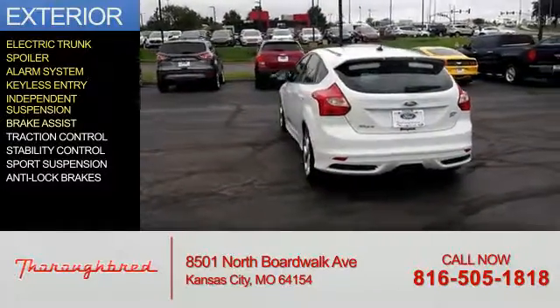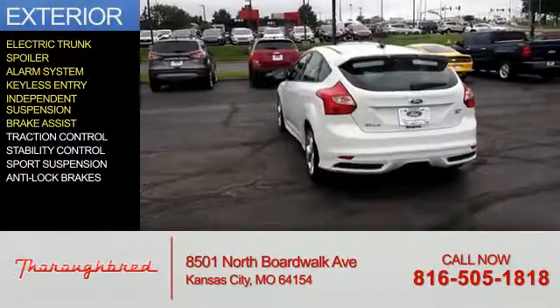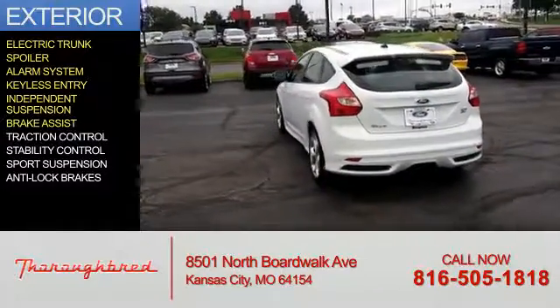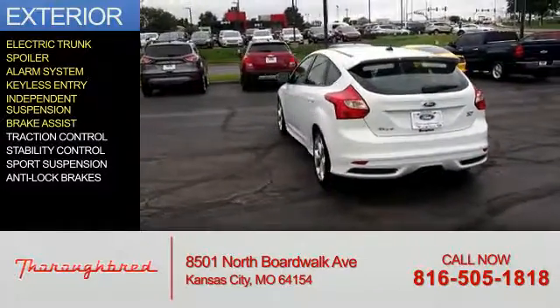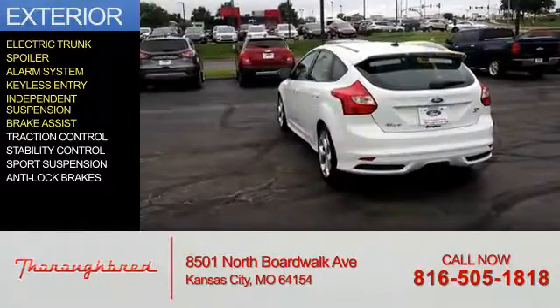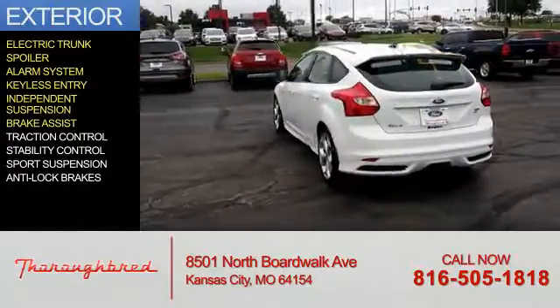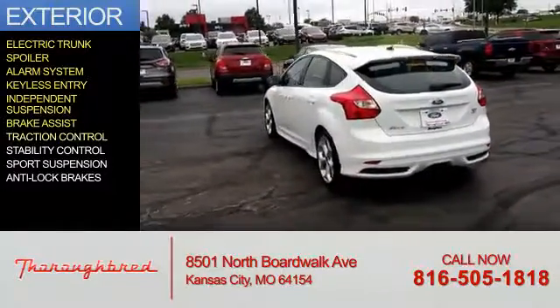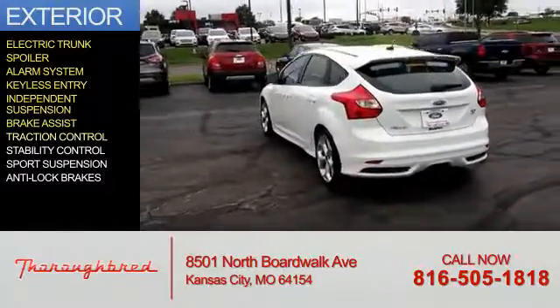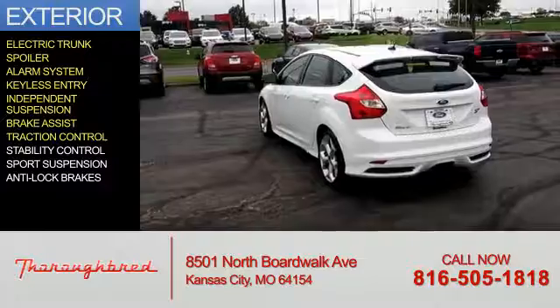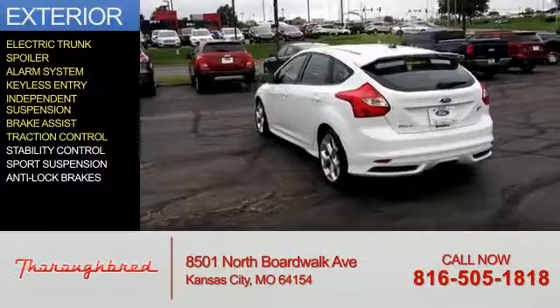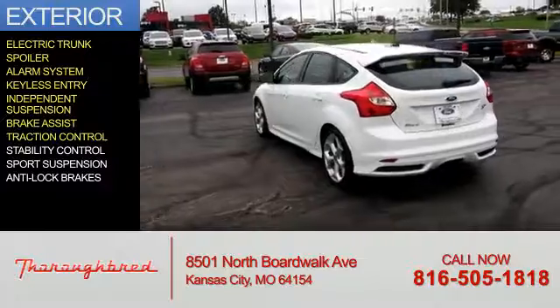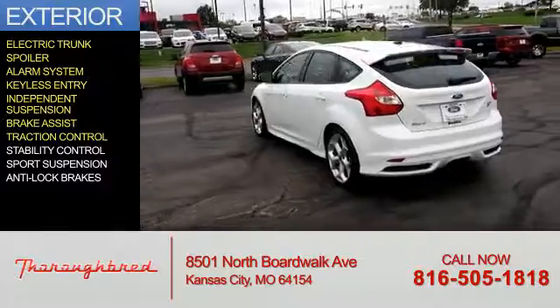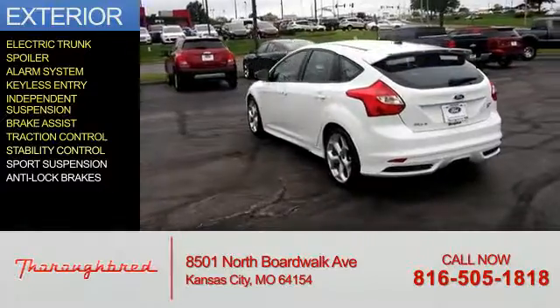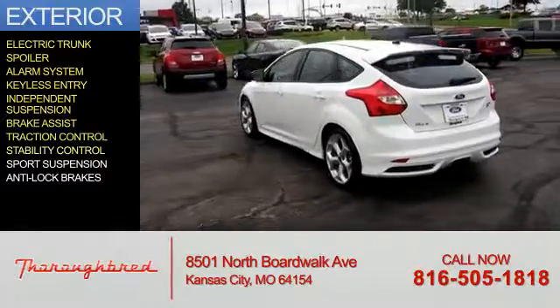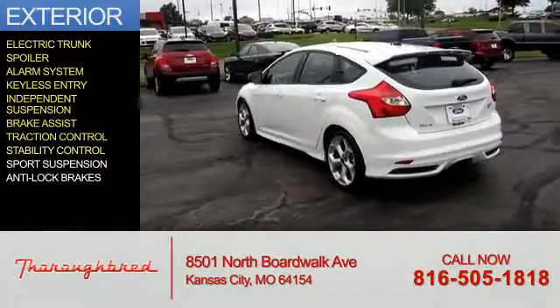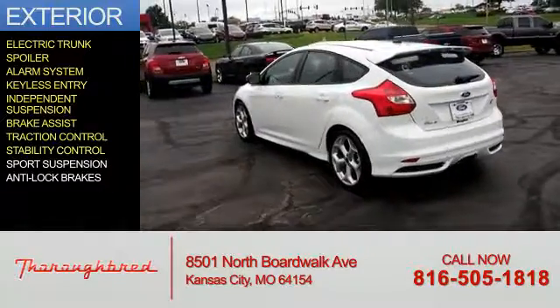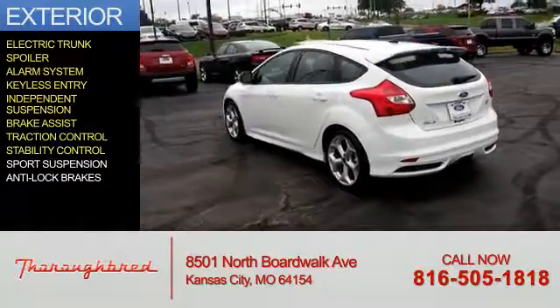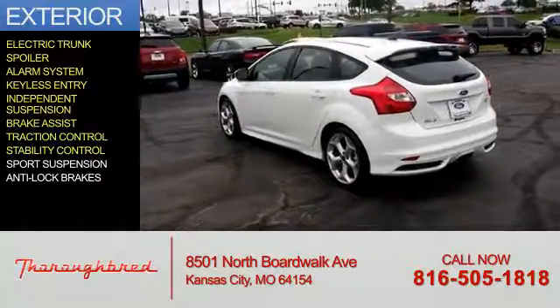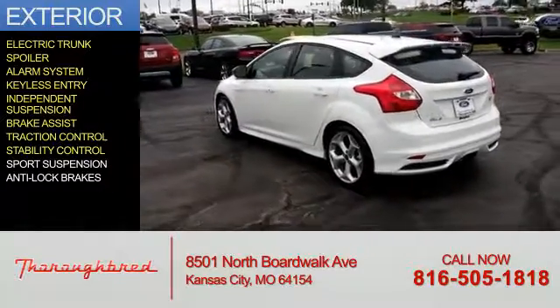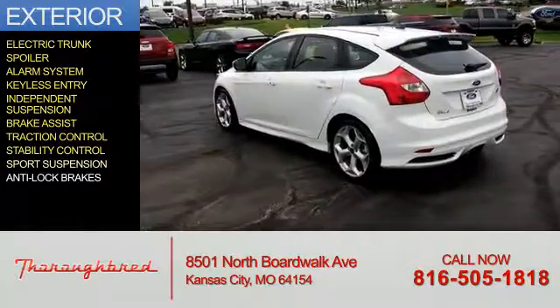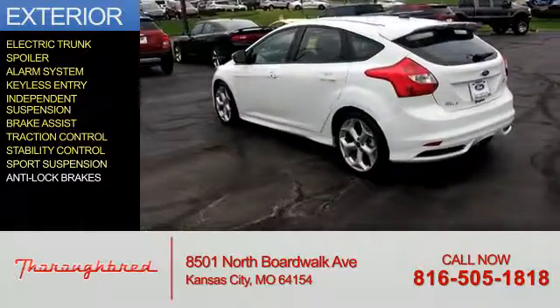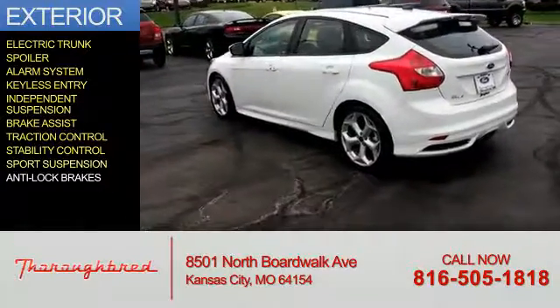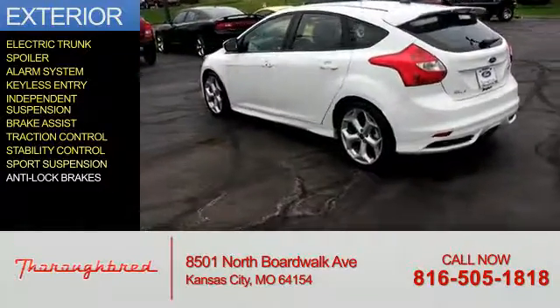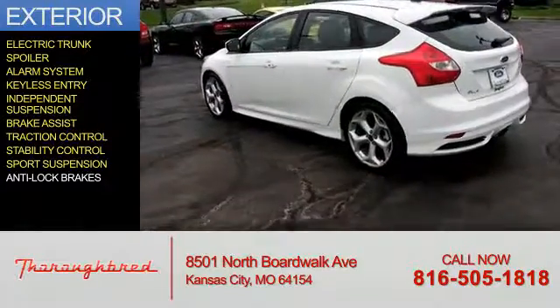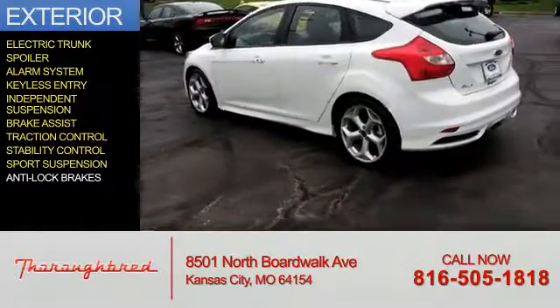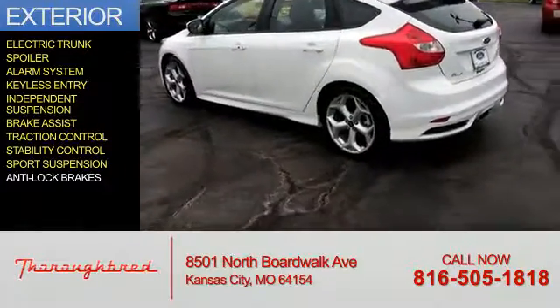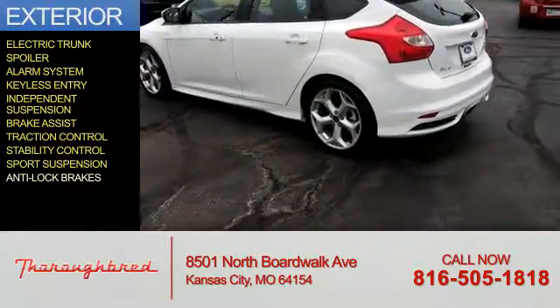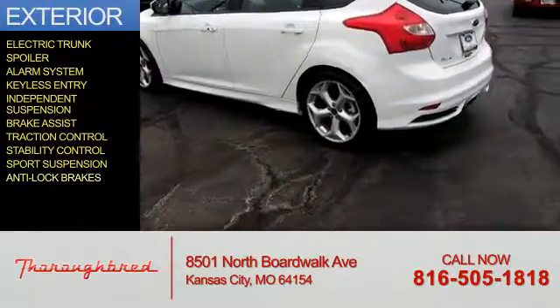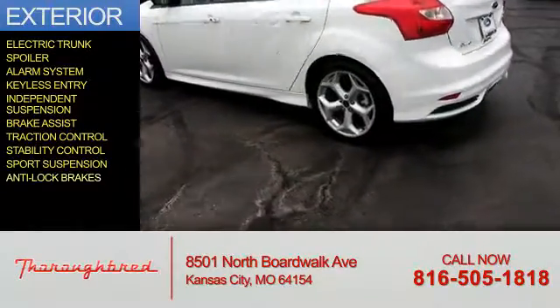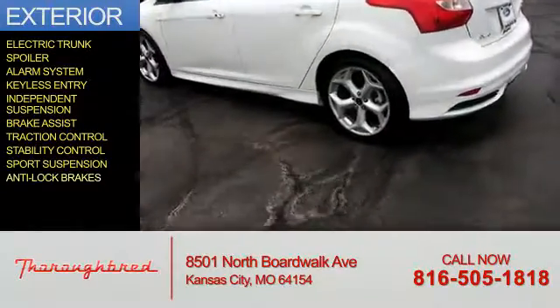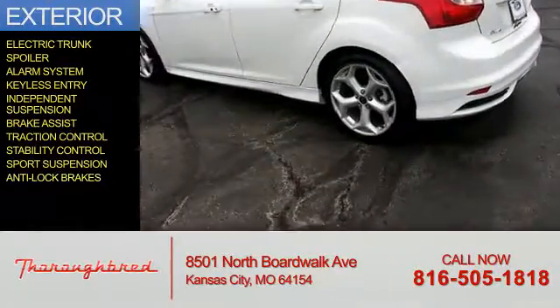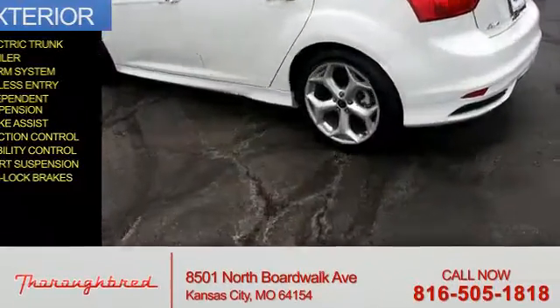Additional features include brake assist, traction control, stability control, sports suspension, and anti-lock brakes.